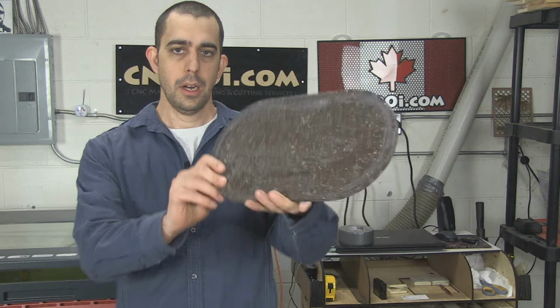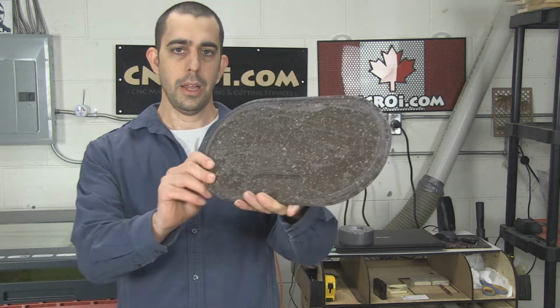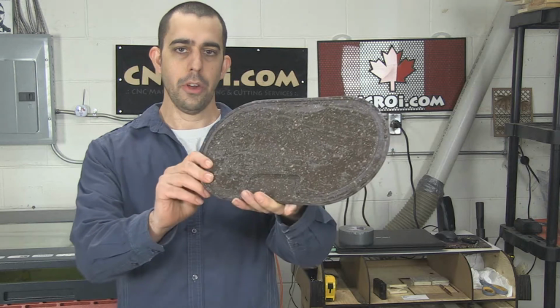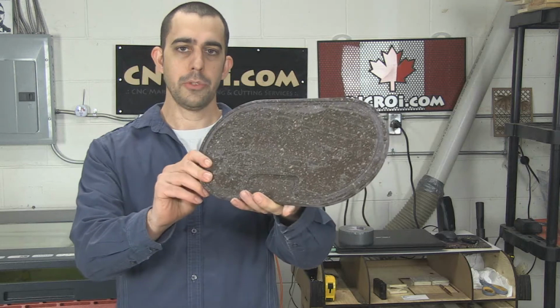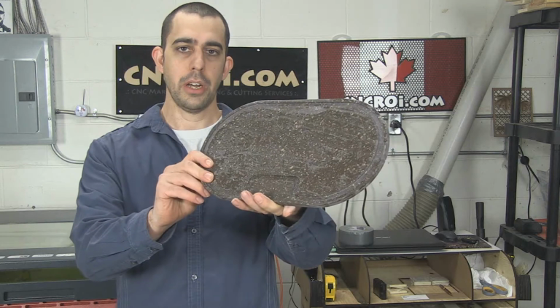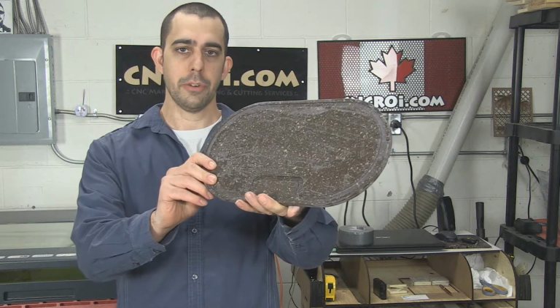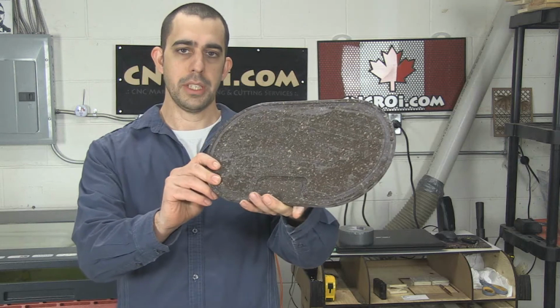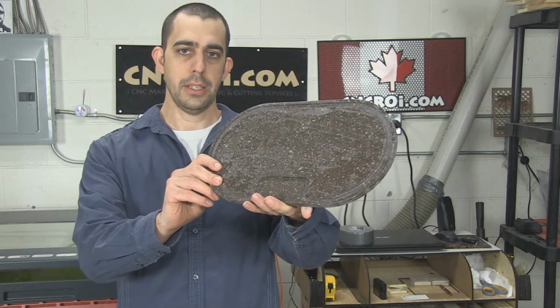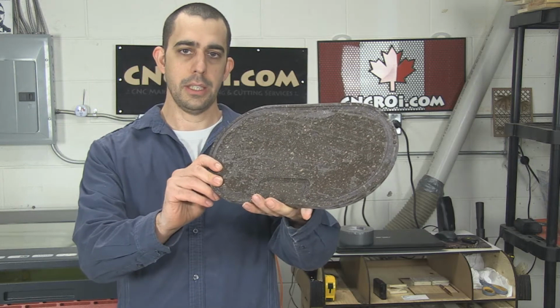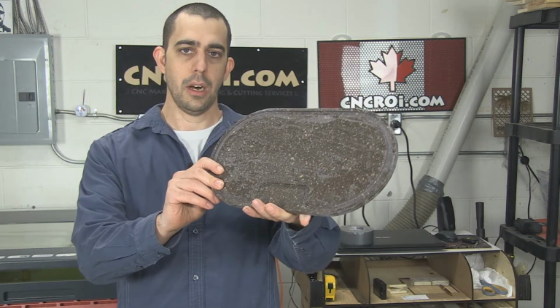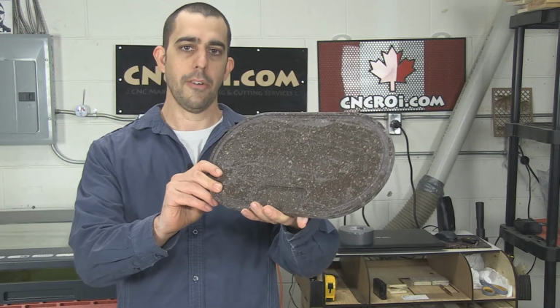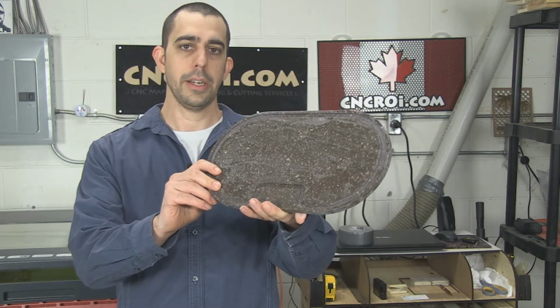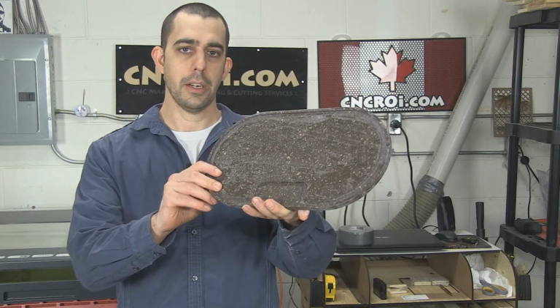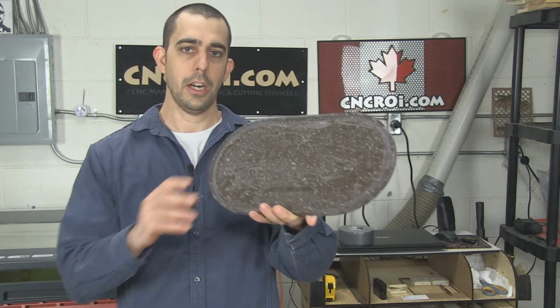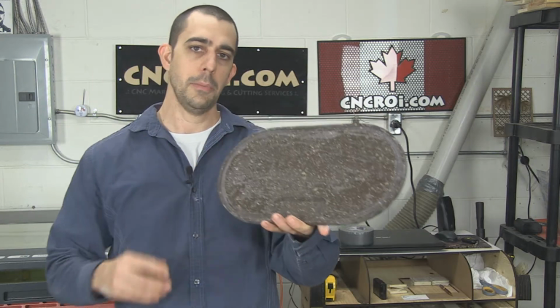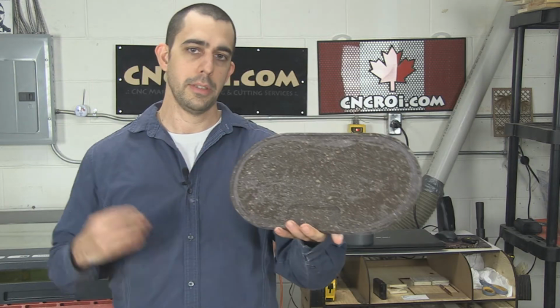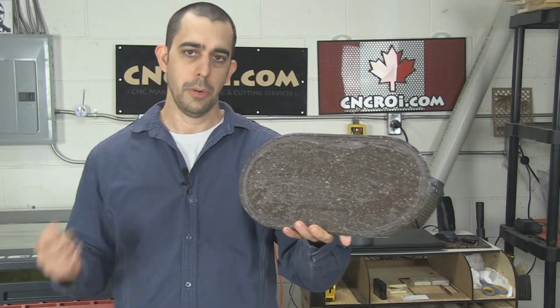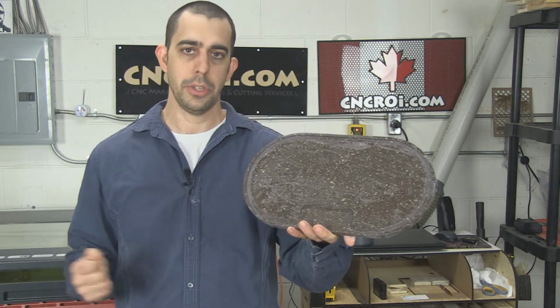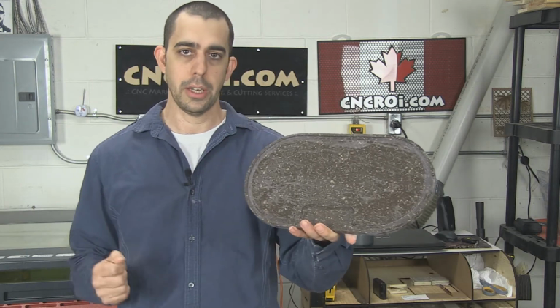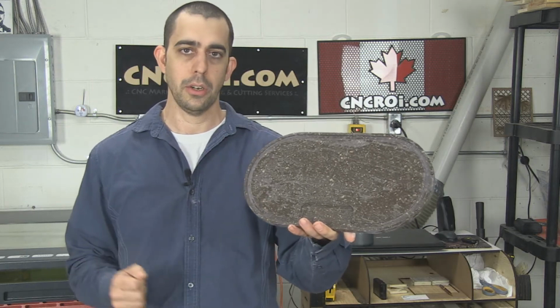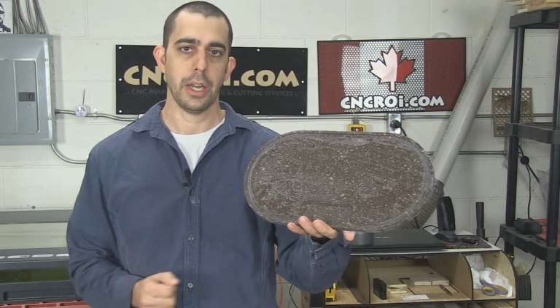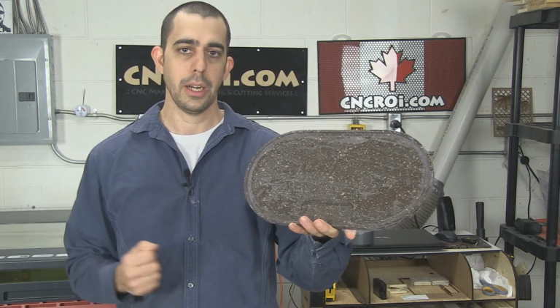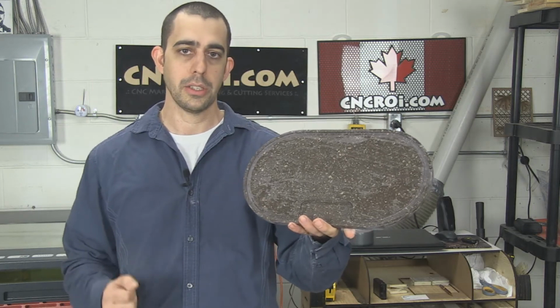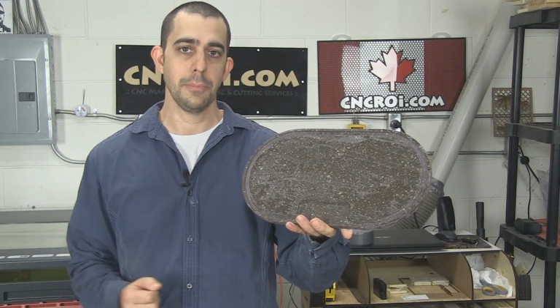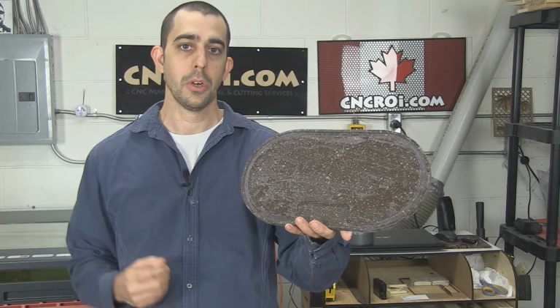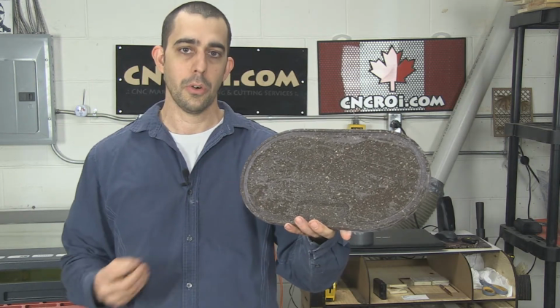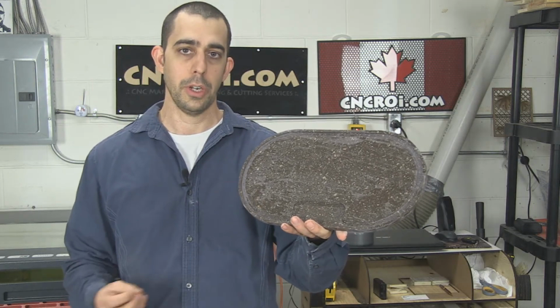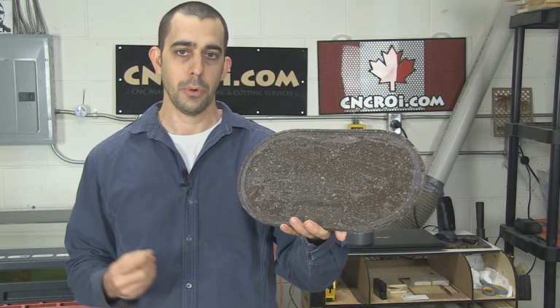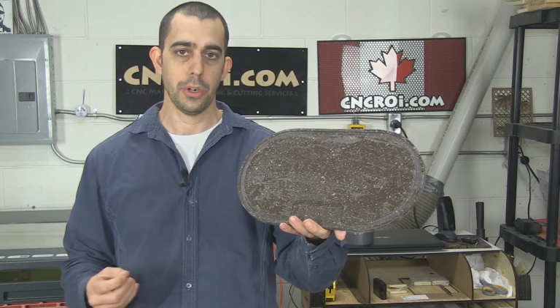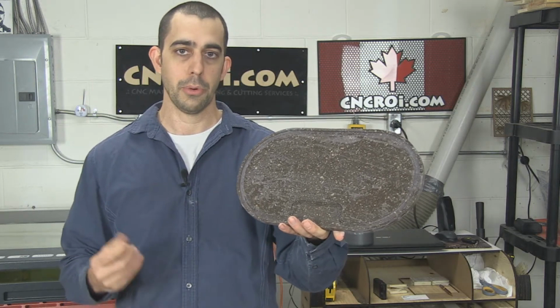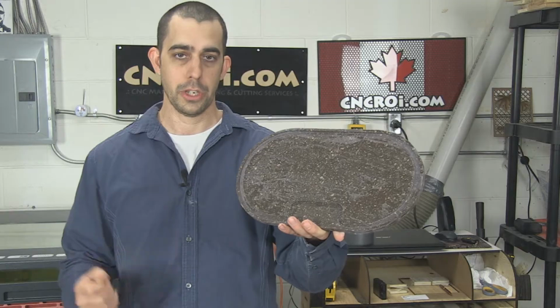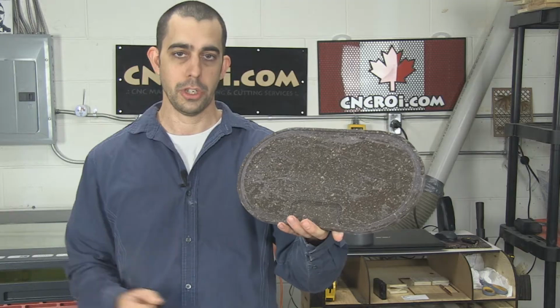Hi there, I'm John from CNCRI.com and today we'll take a look at custom Corian board production.